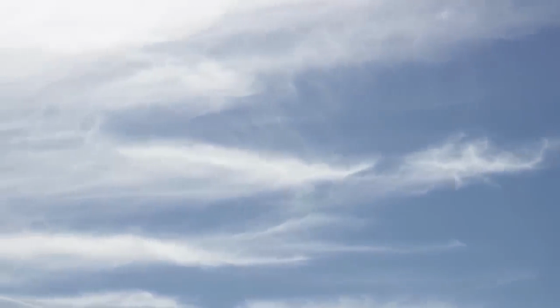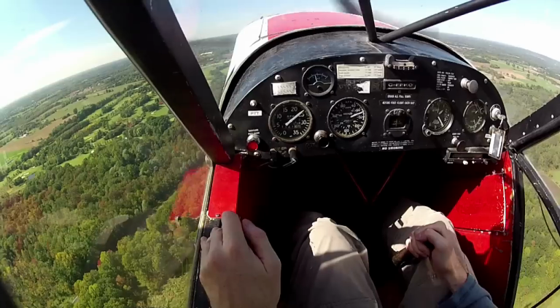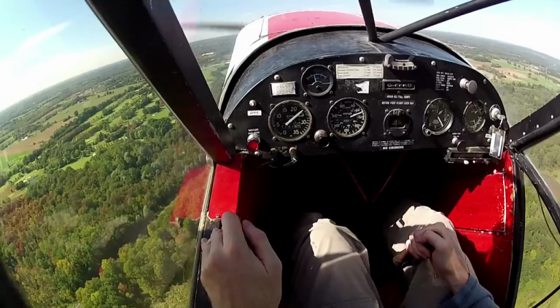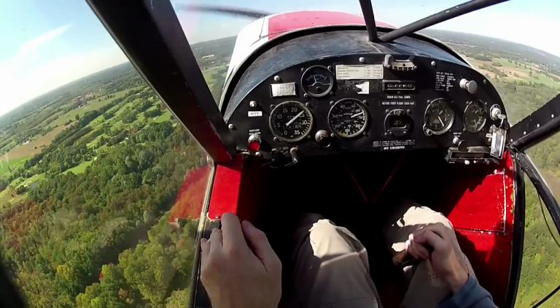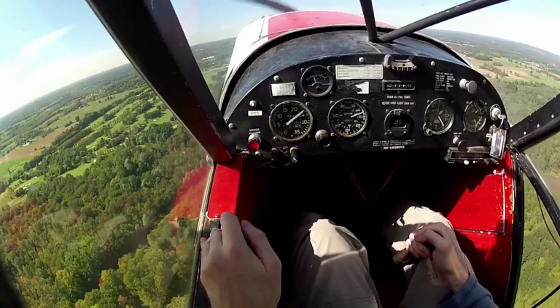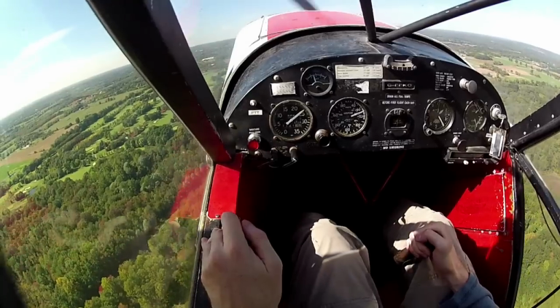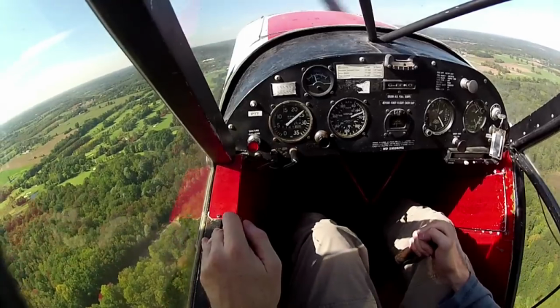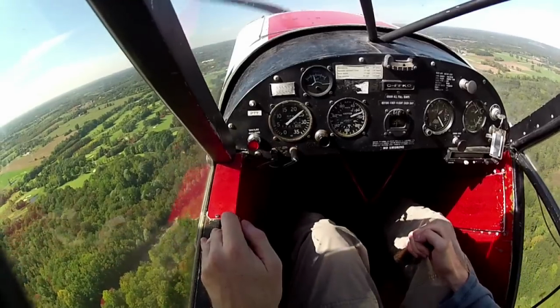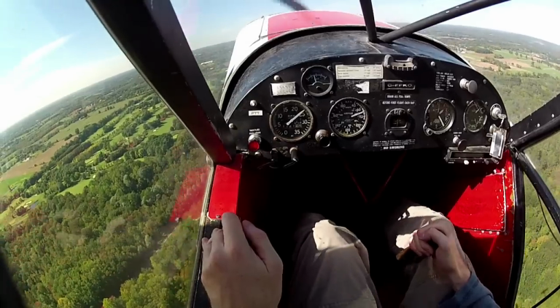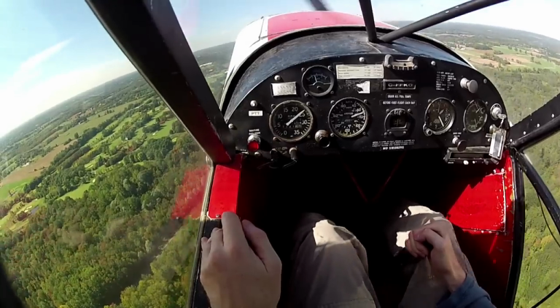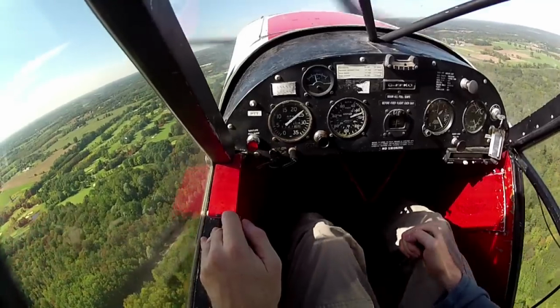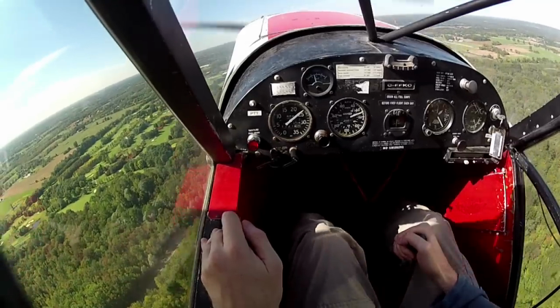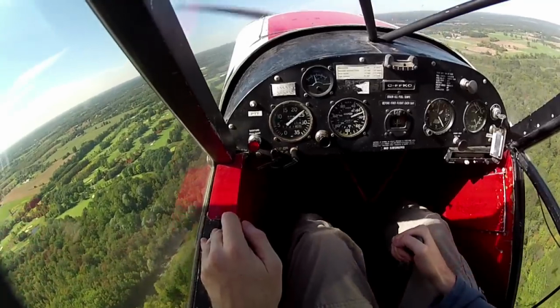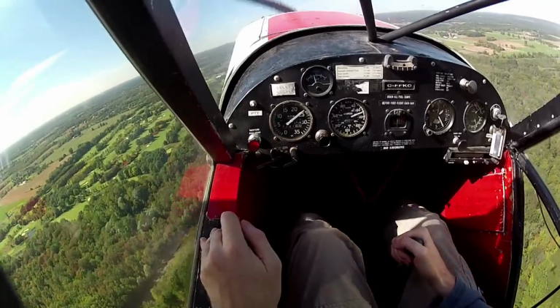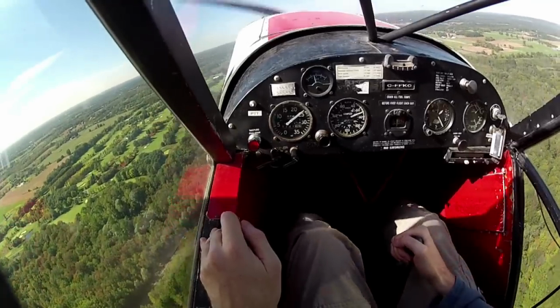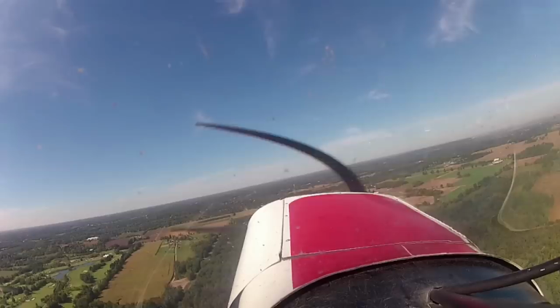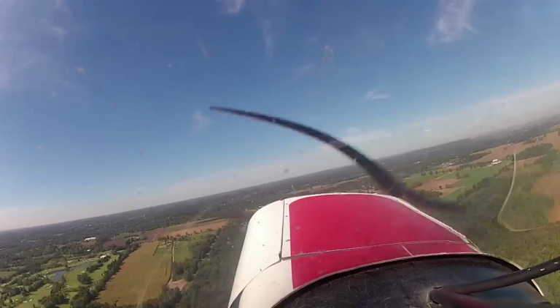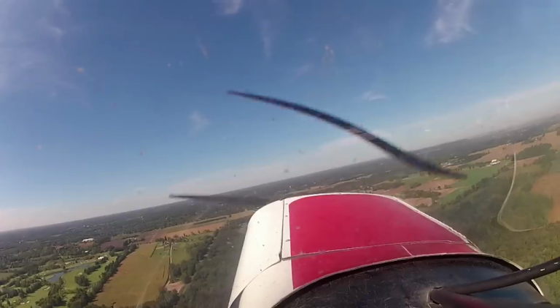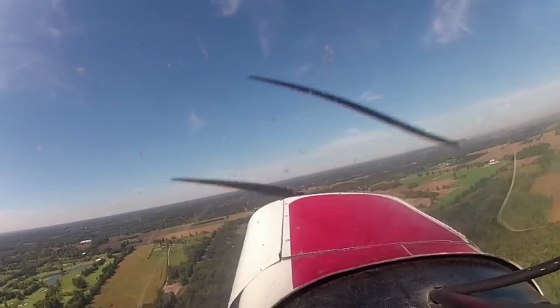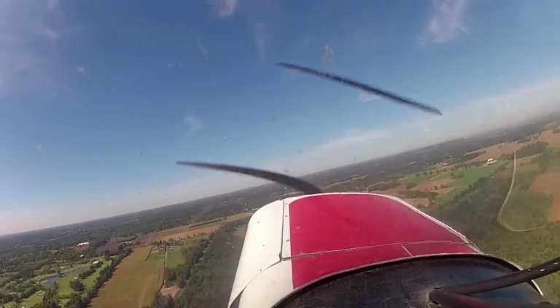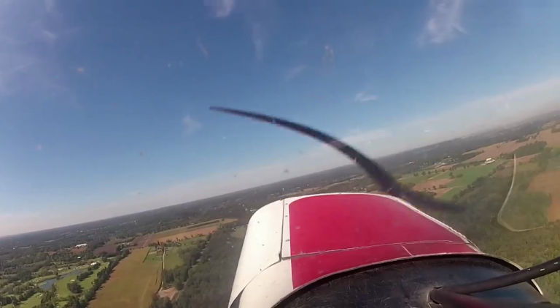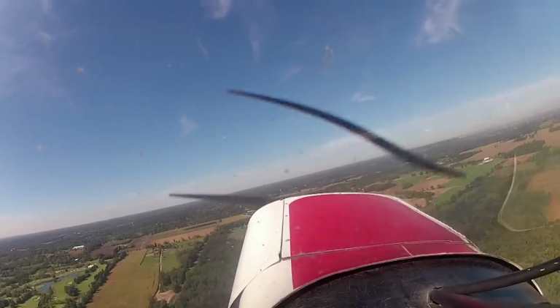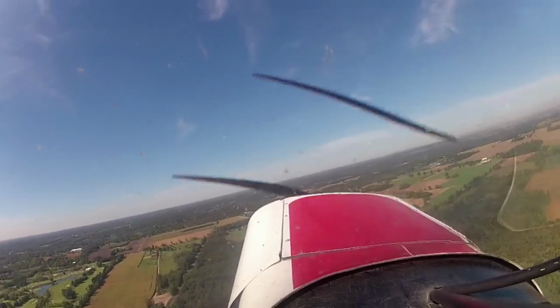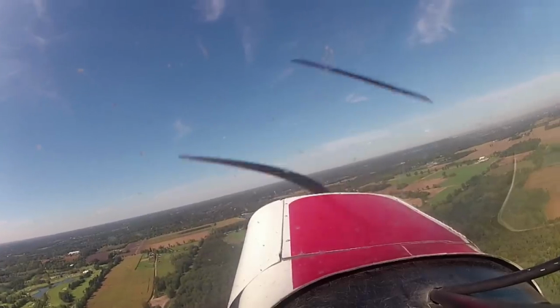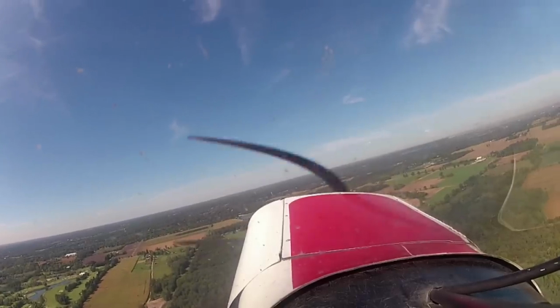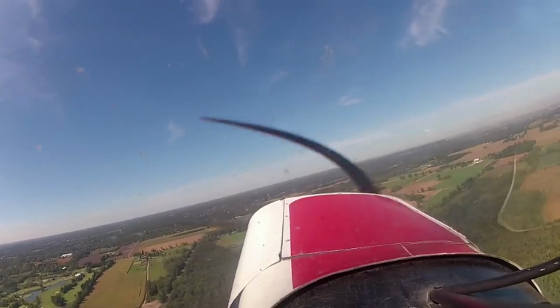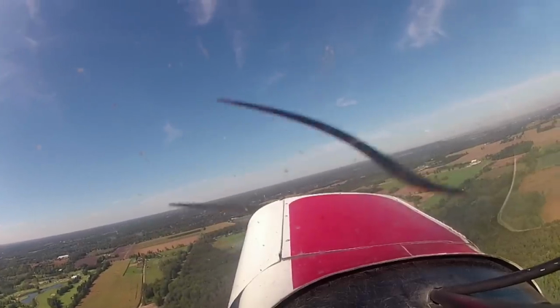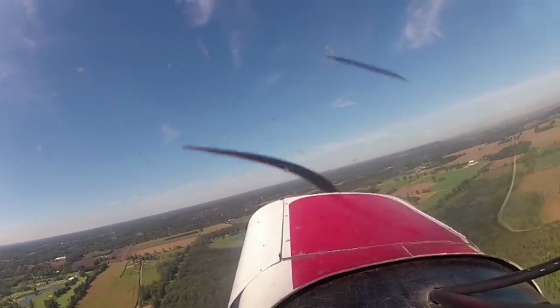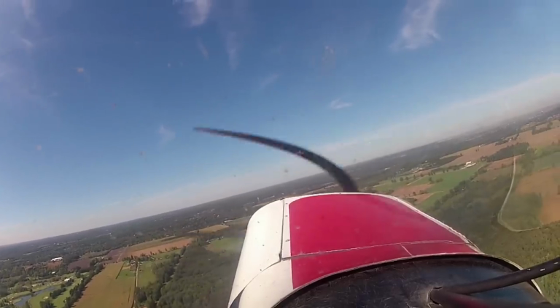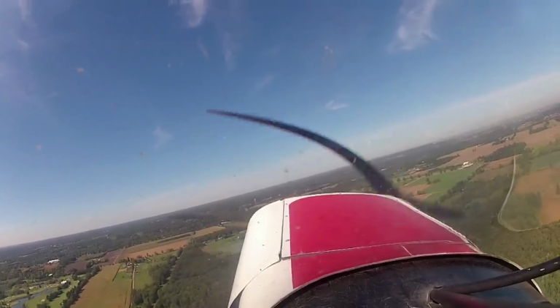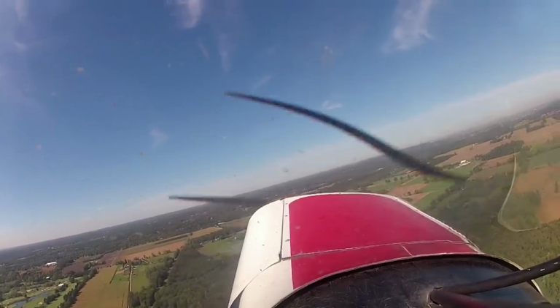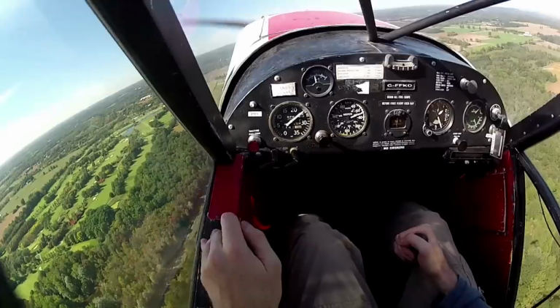Wow, that thing wanted to fly! That's why they call it Super. Awesome.